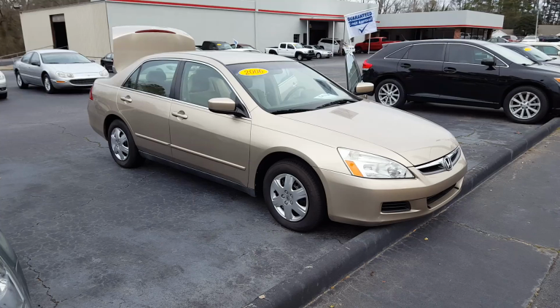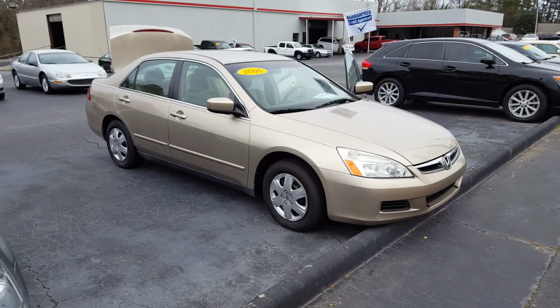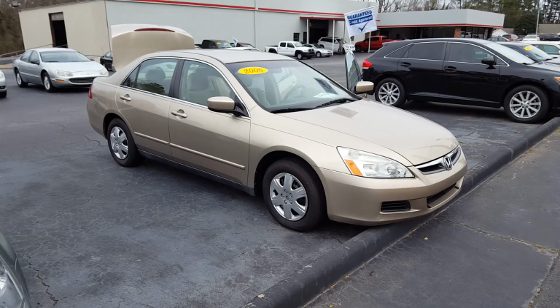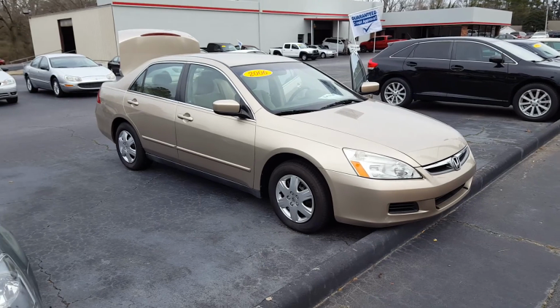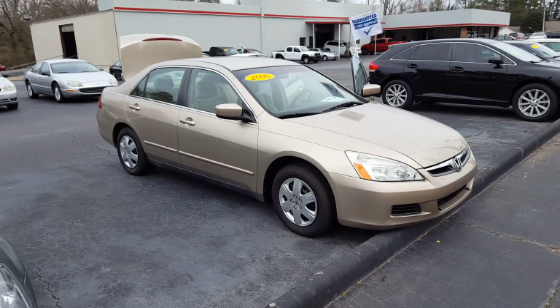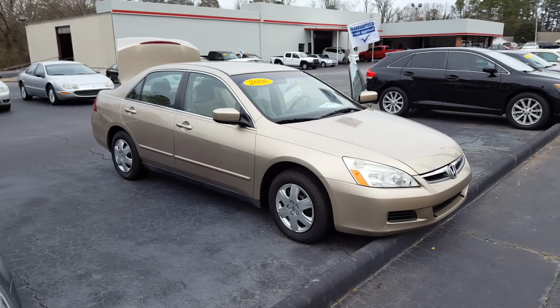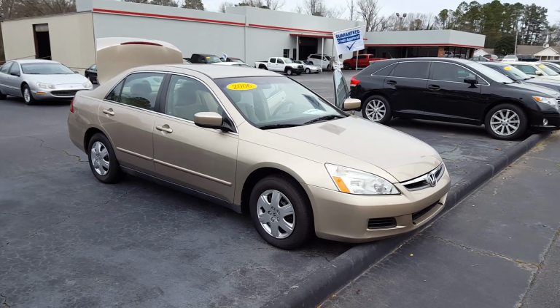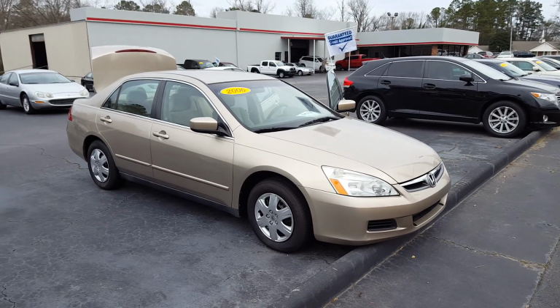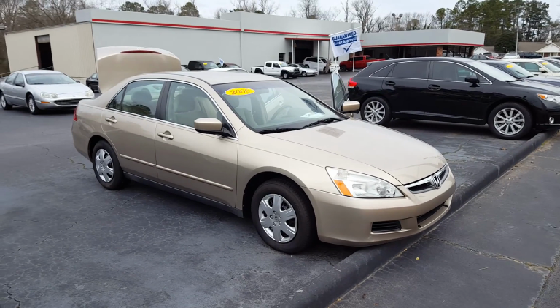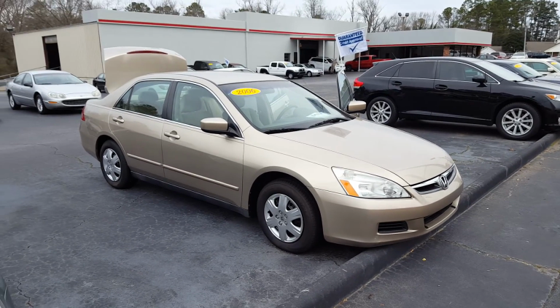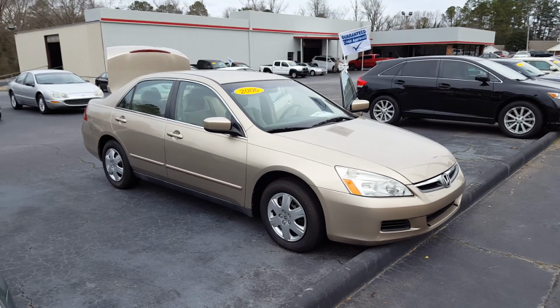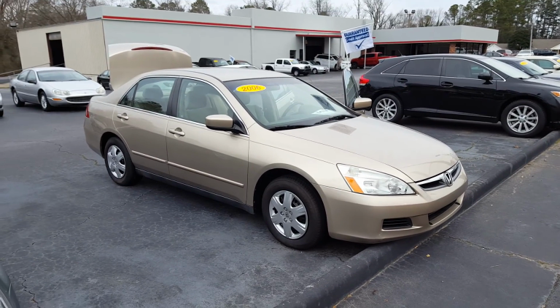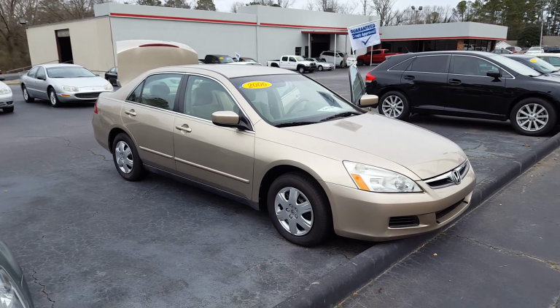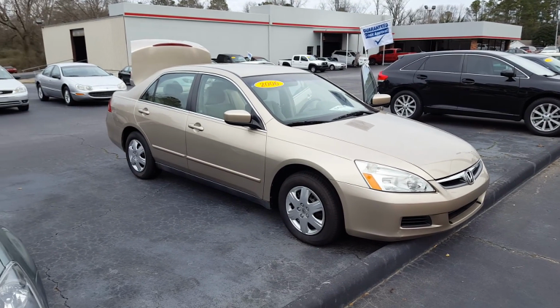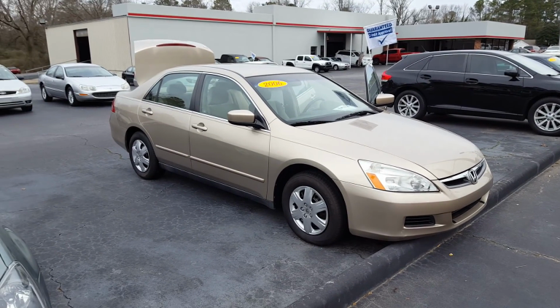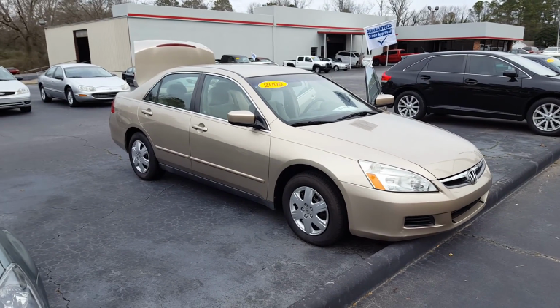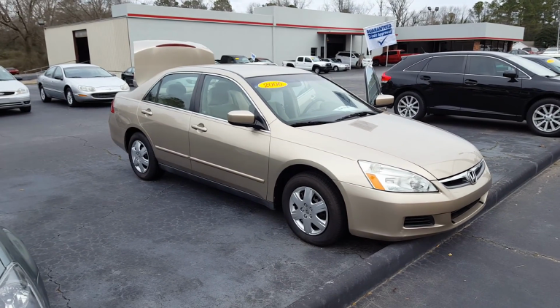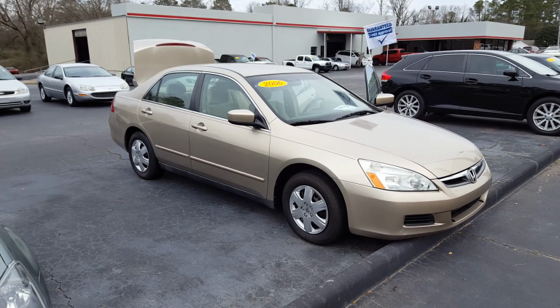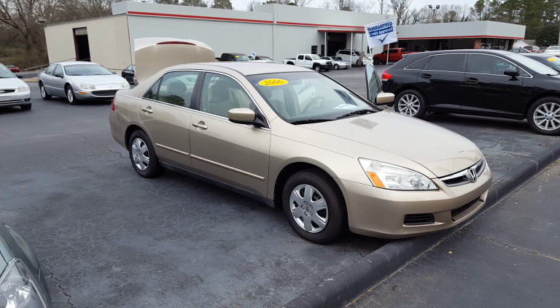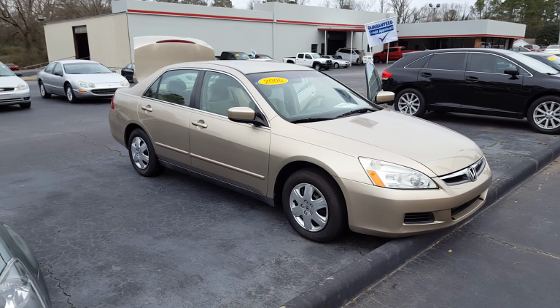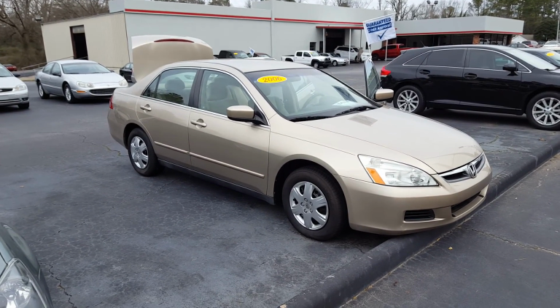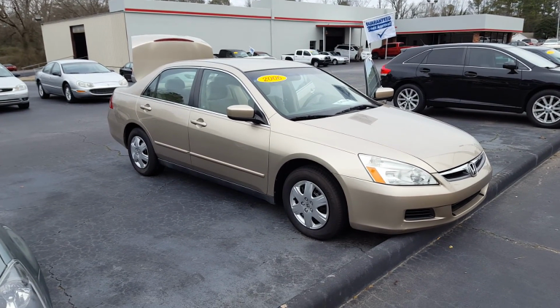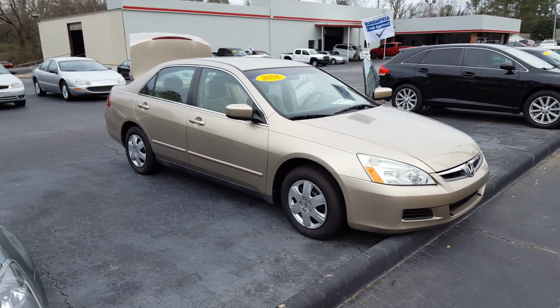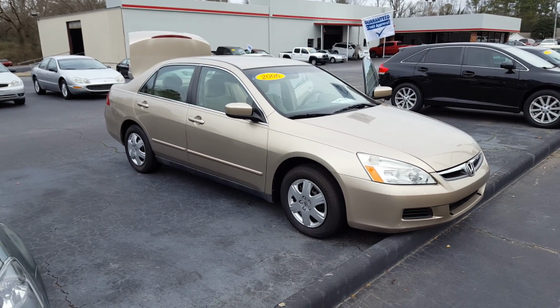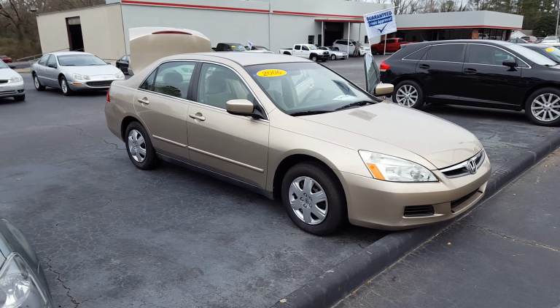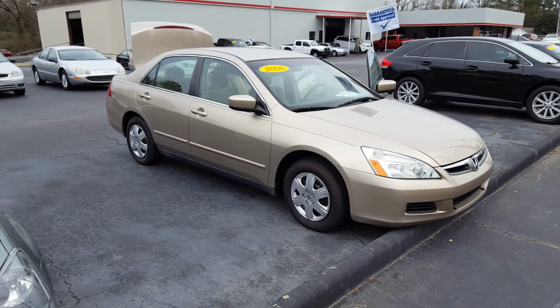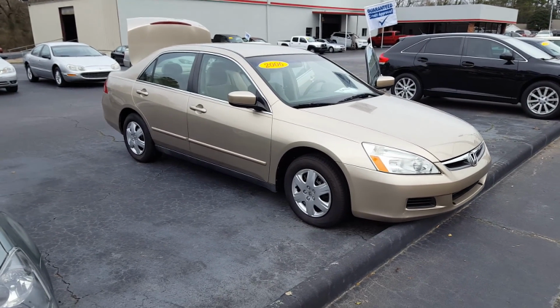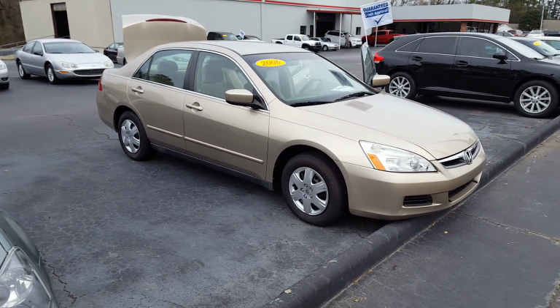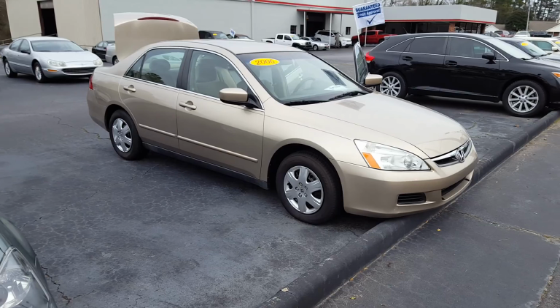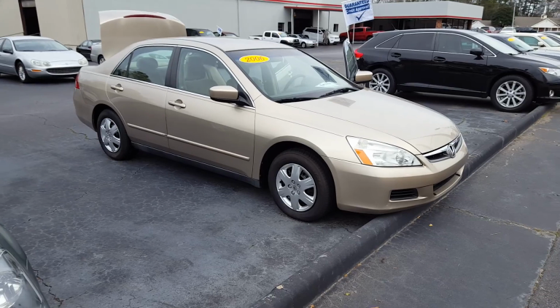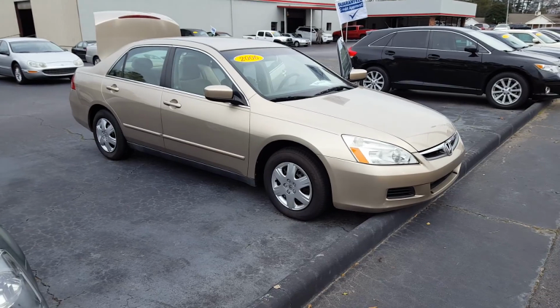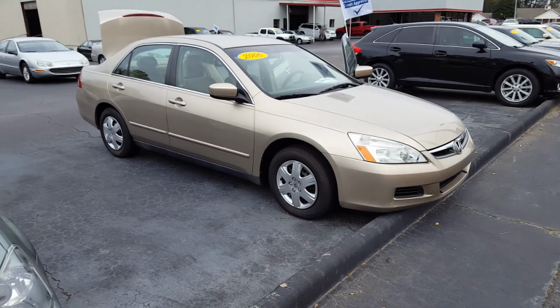Hello, it's Brad at LaGrange Toyota. I wanted to send you a video of the Honda Accord you're interested in.